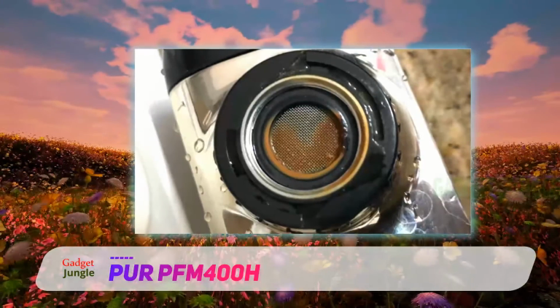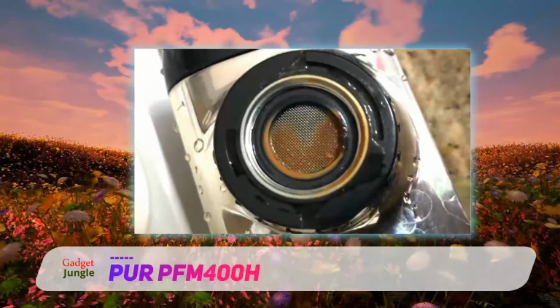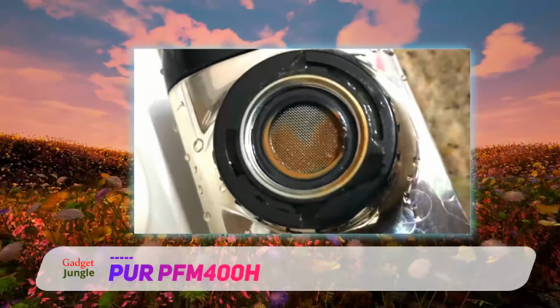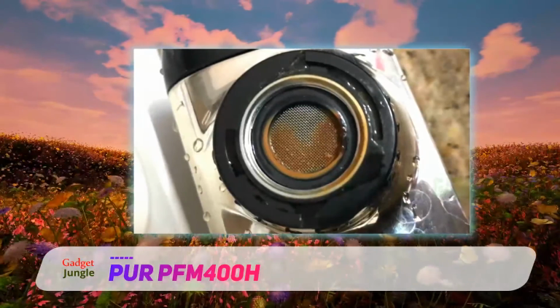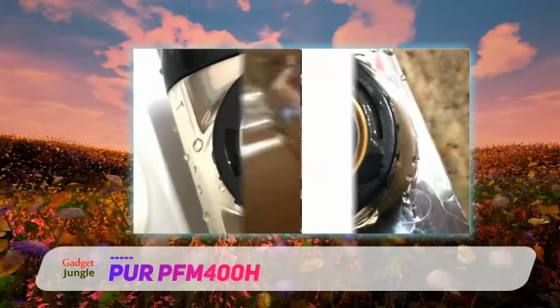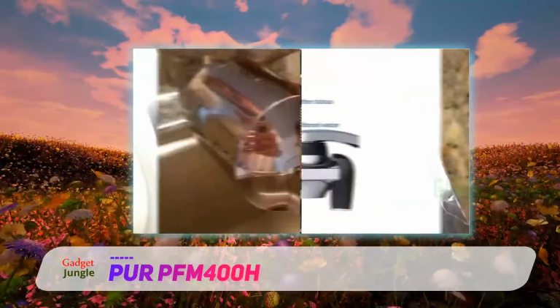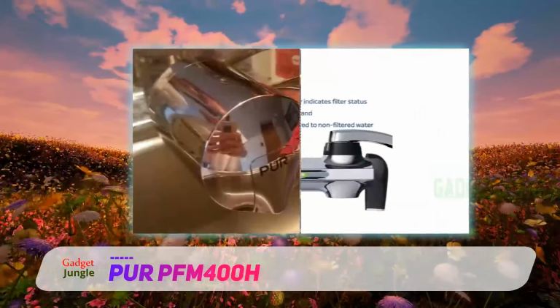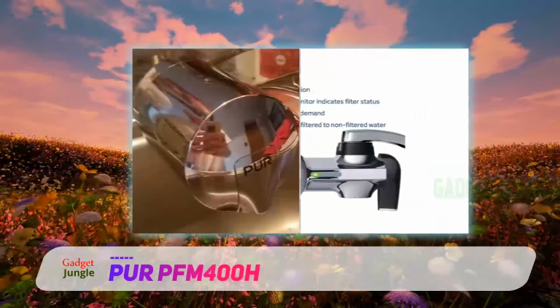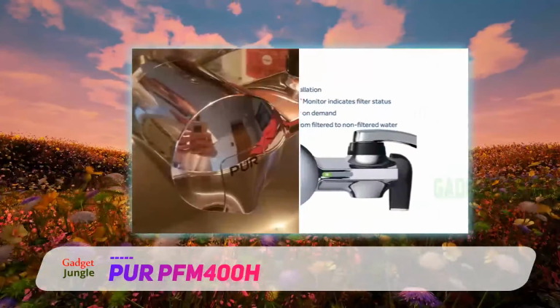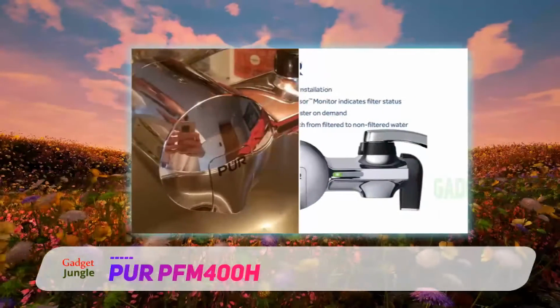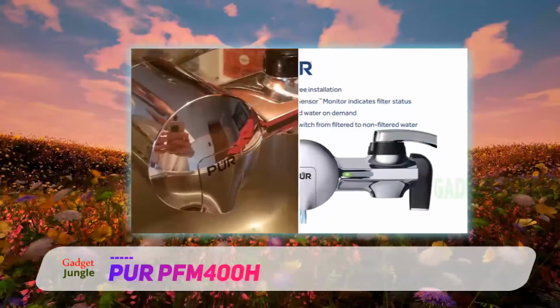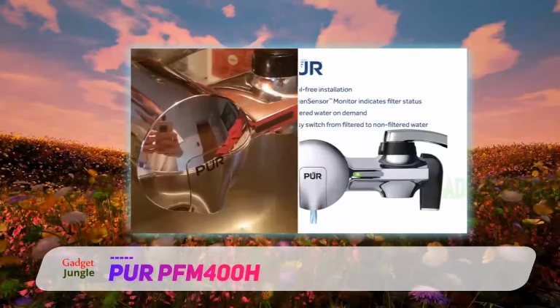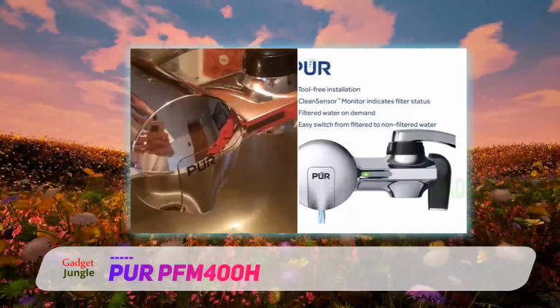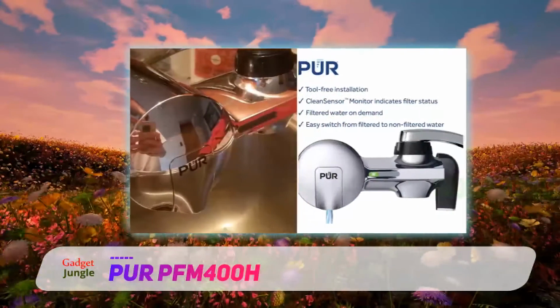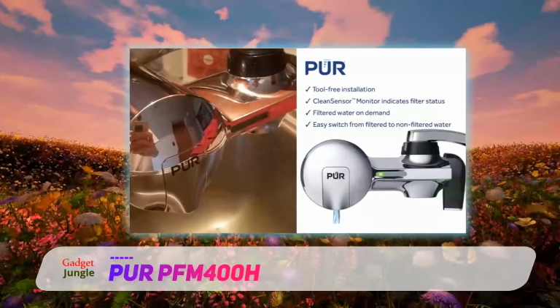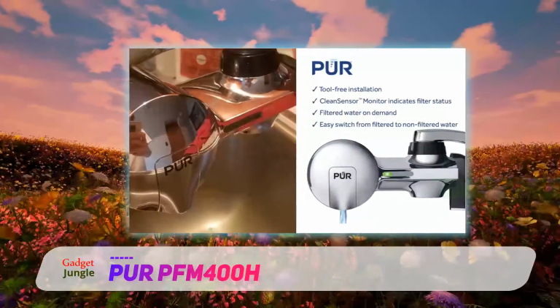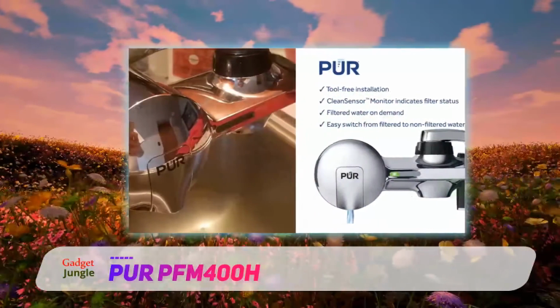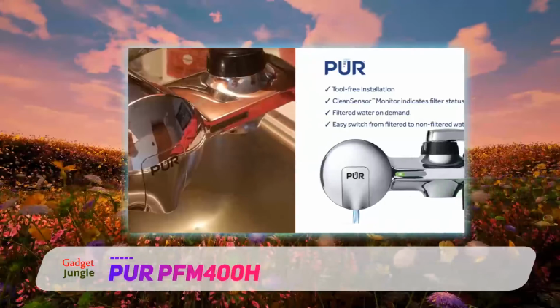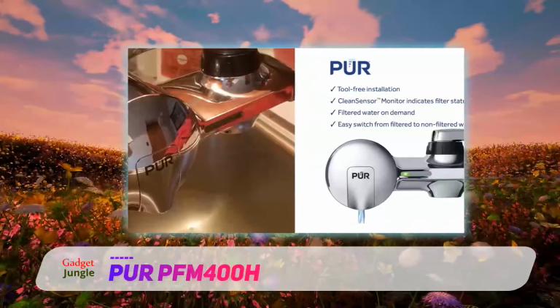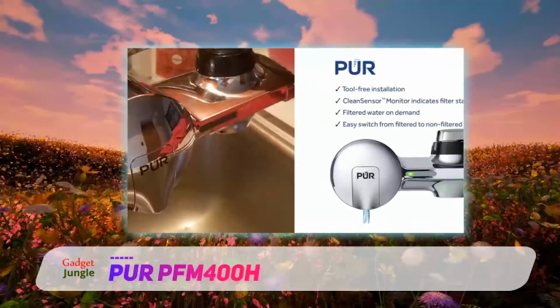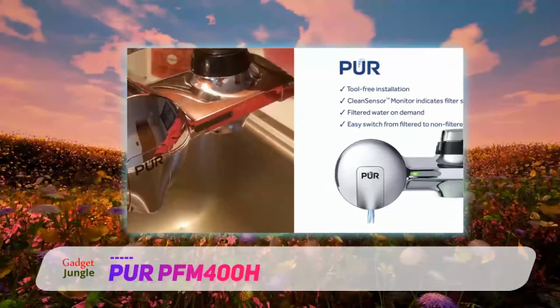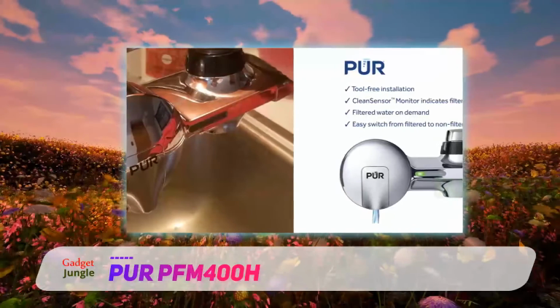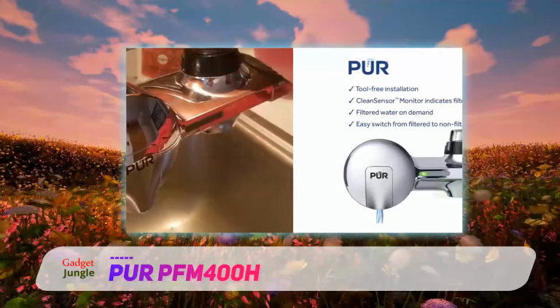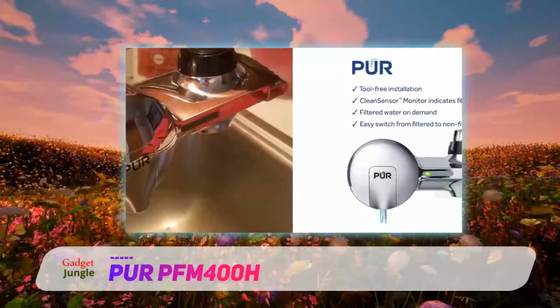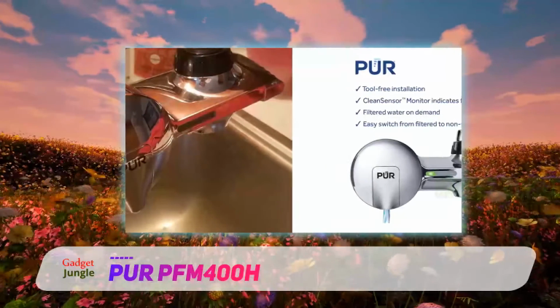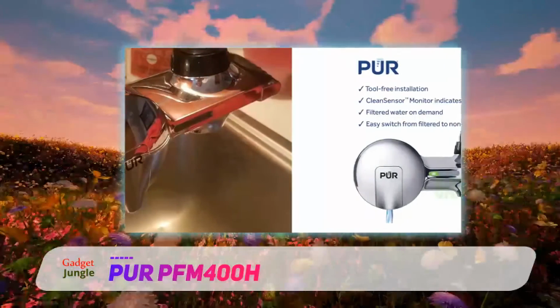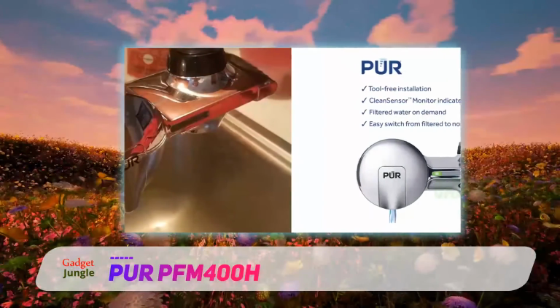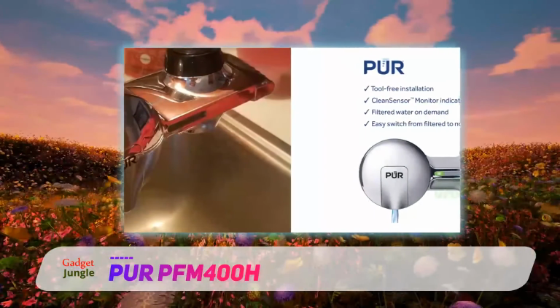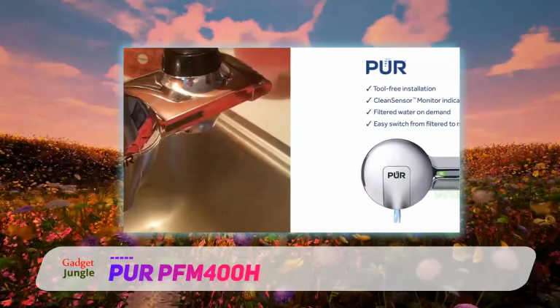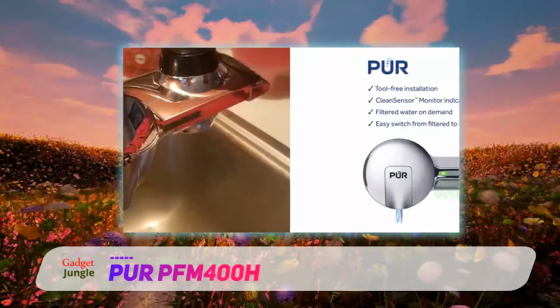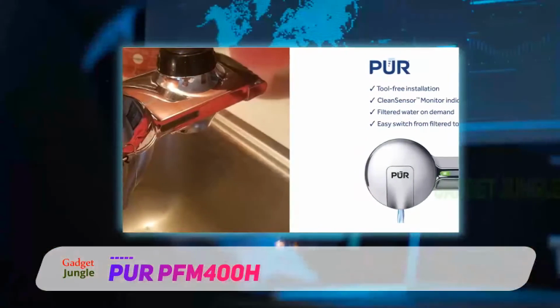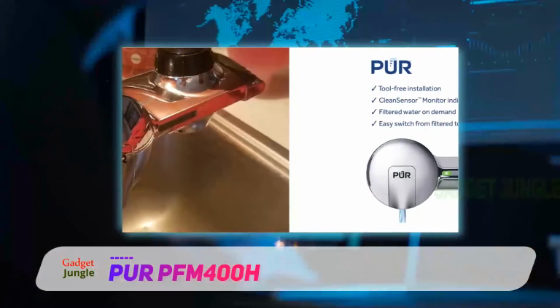Plus, it removes a host of common contaminants like lead and other heavy metals, chlorine, pesticides, and more.